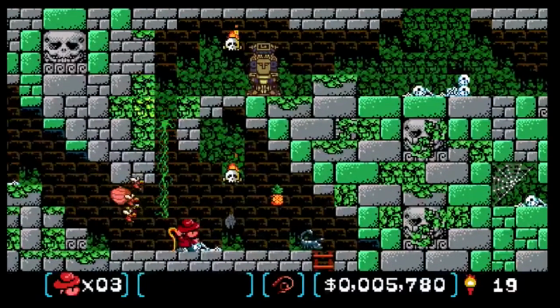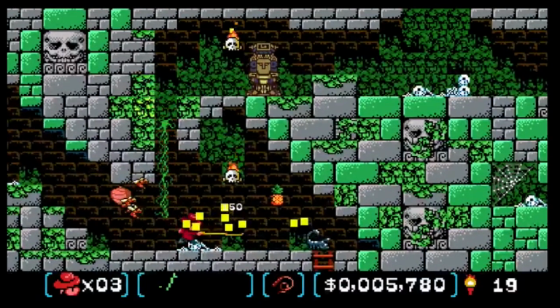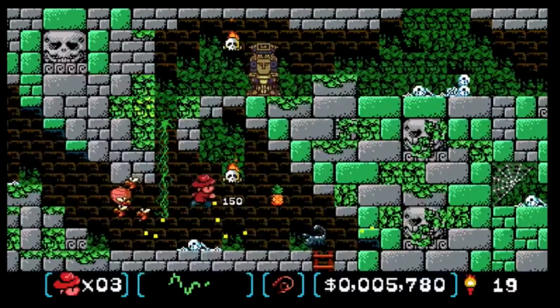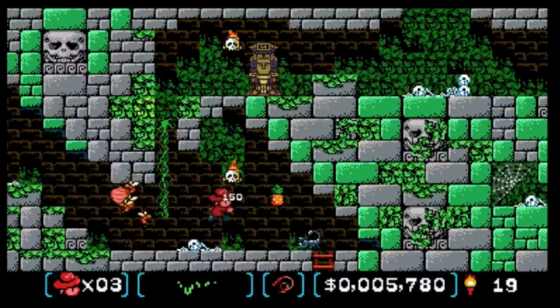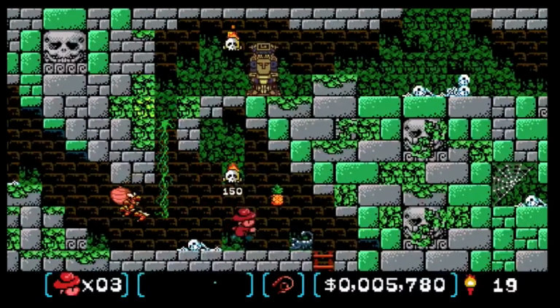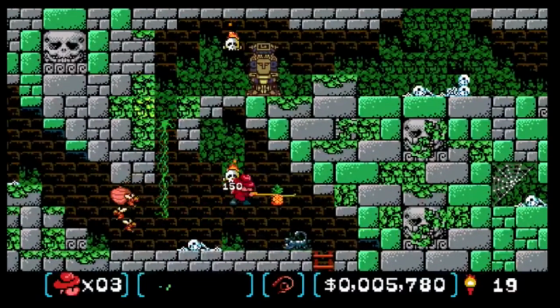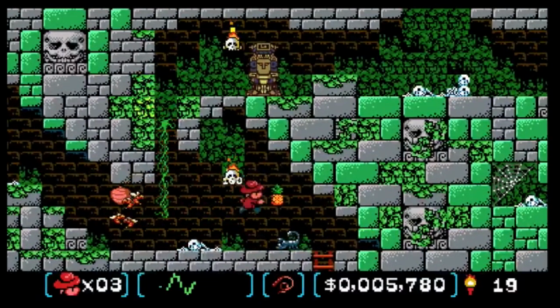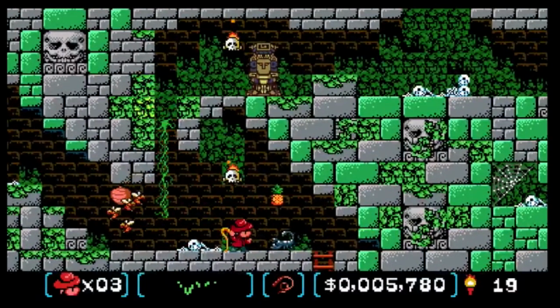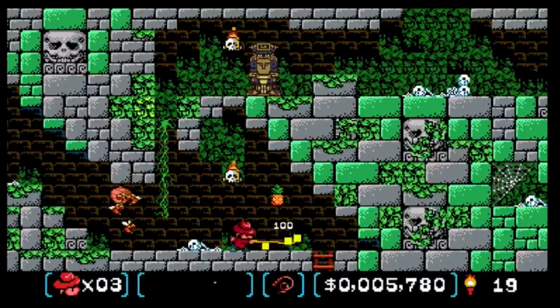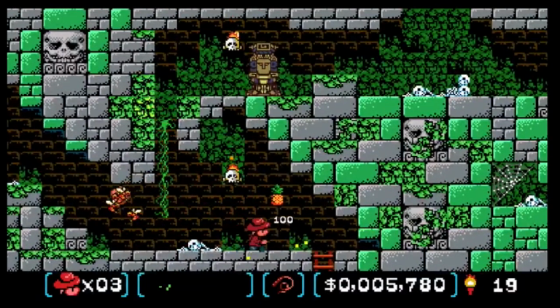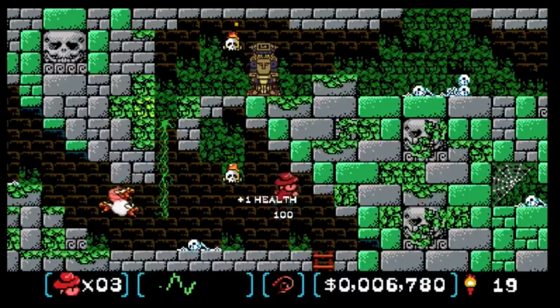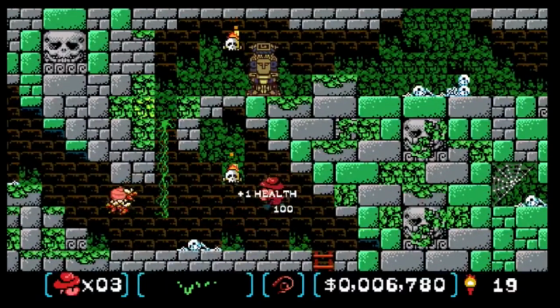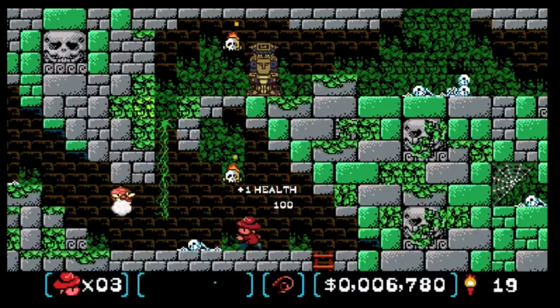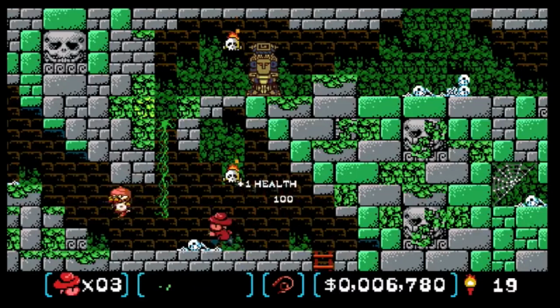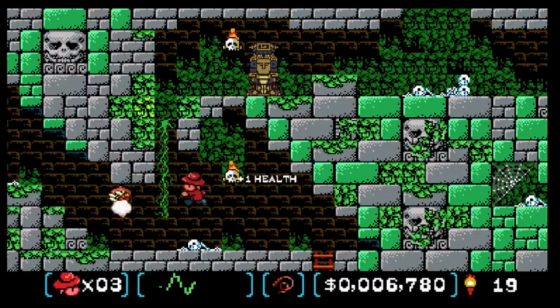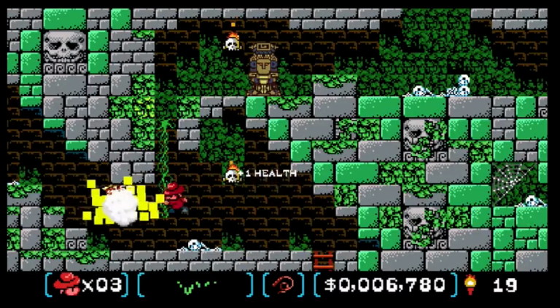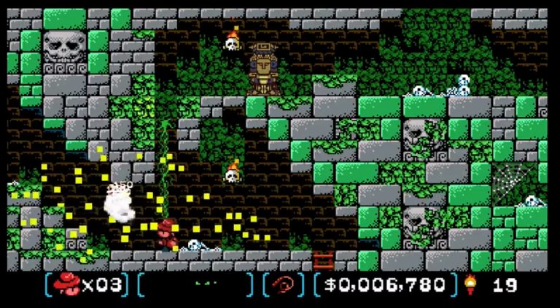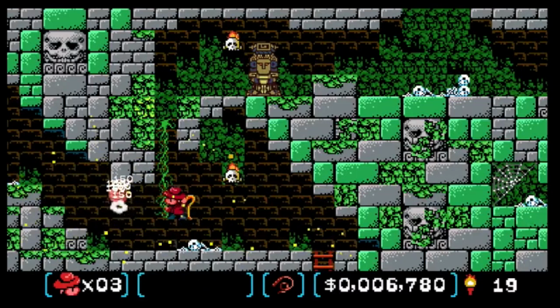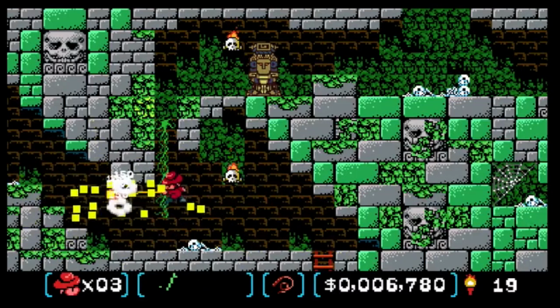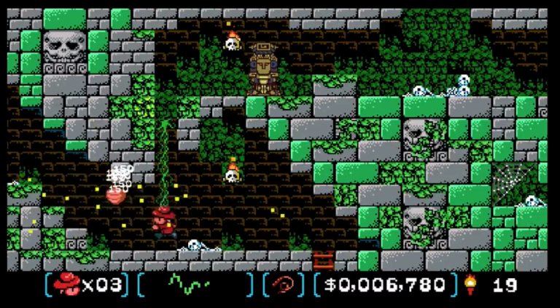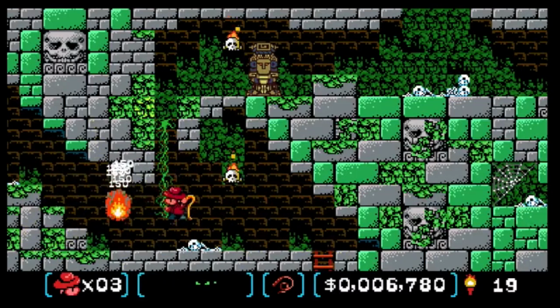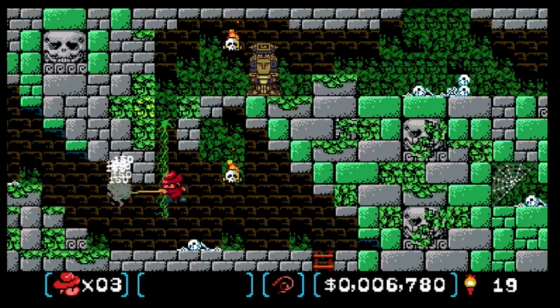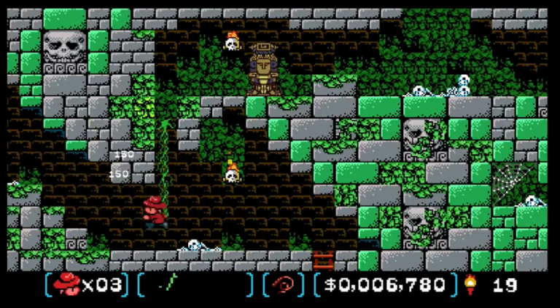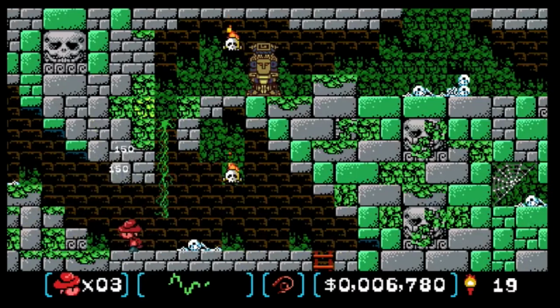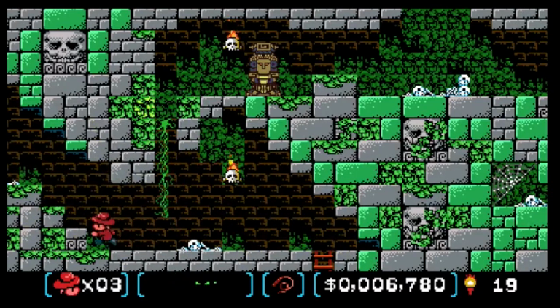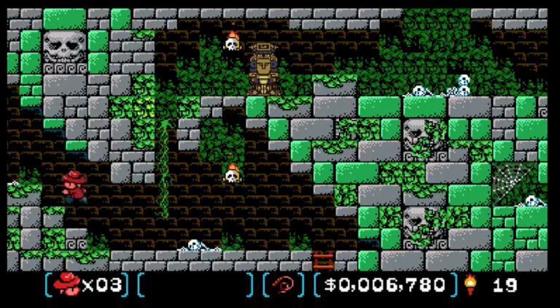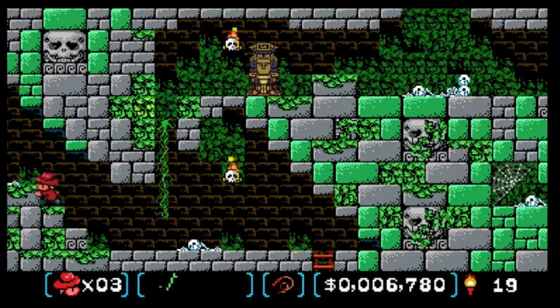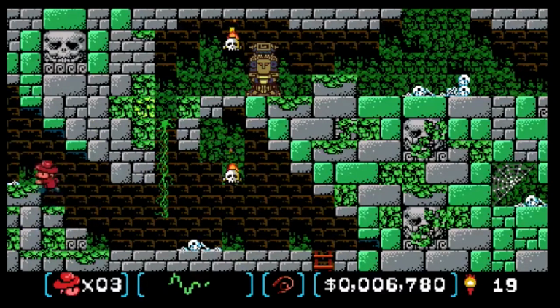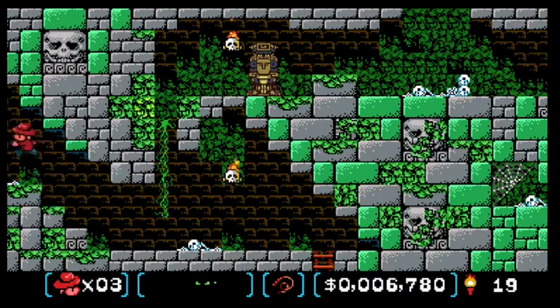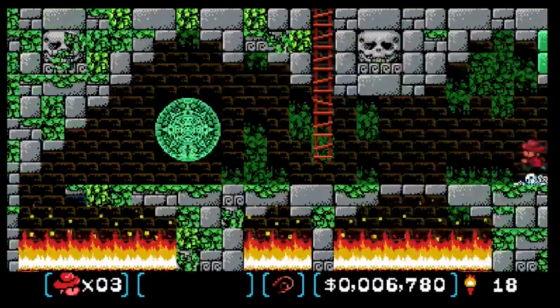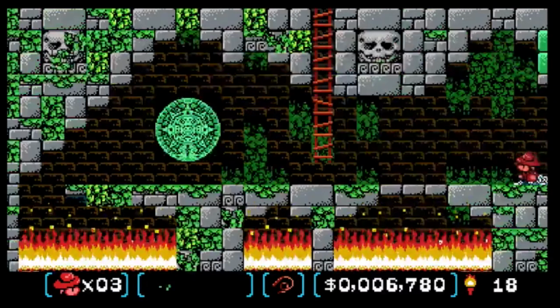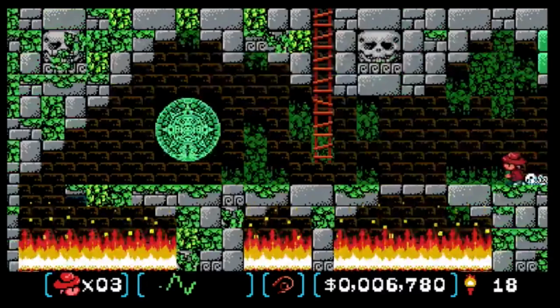The bees are currently just hovering around the hives, but they're going to fix that so that when you walk by them, they actually start attacking you to make it a little bit more challenging.